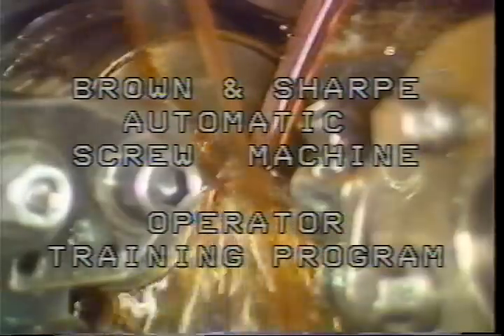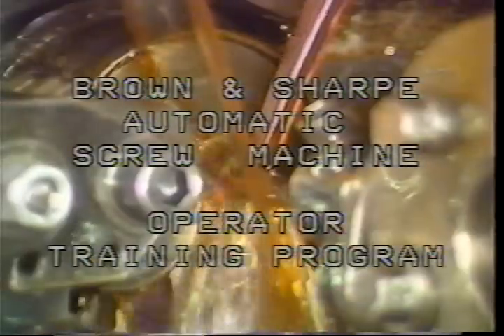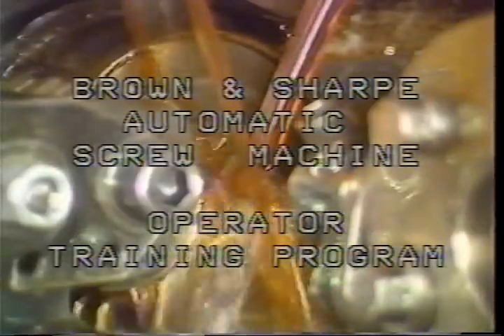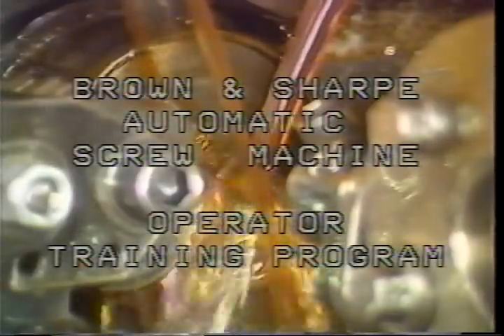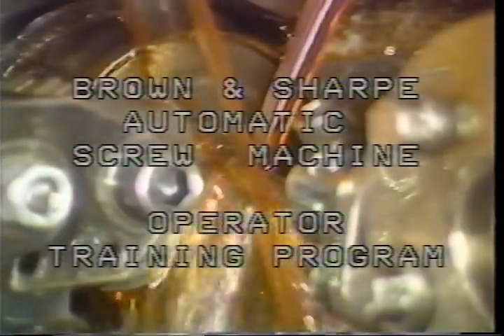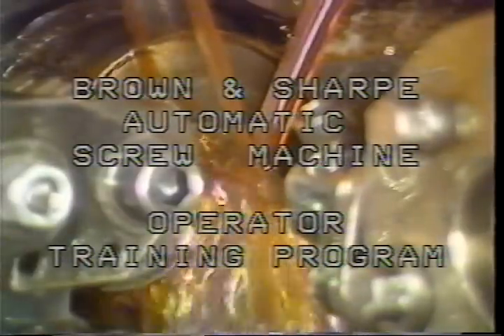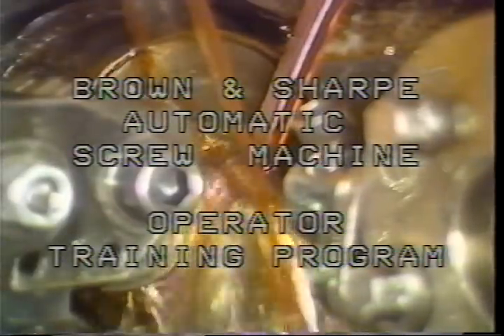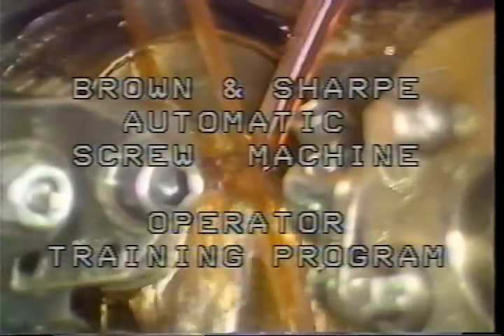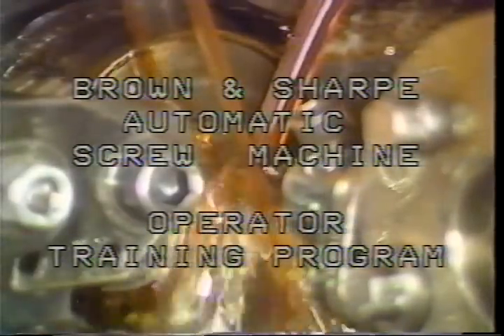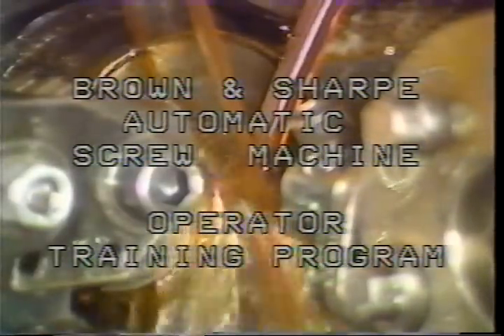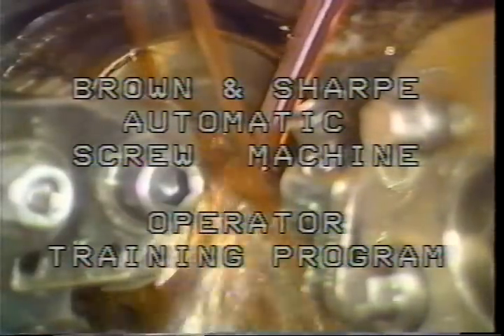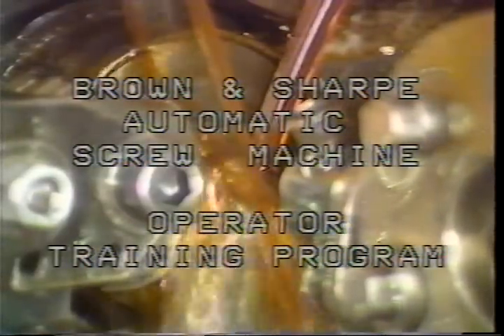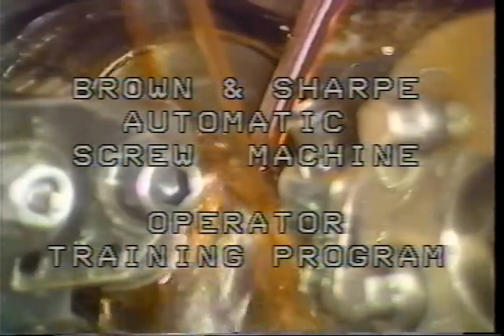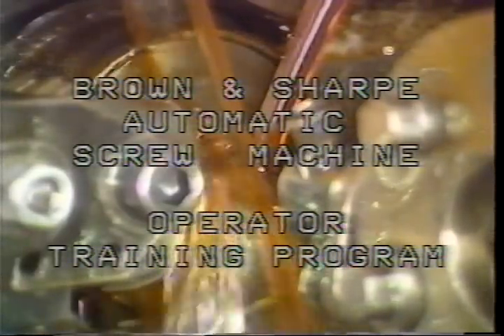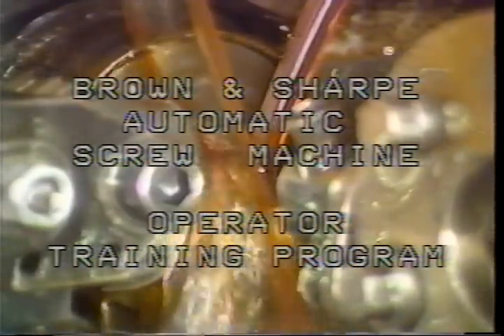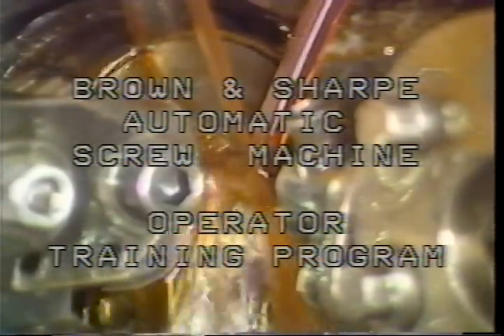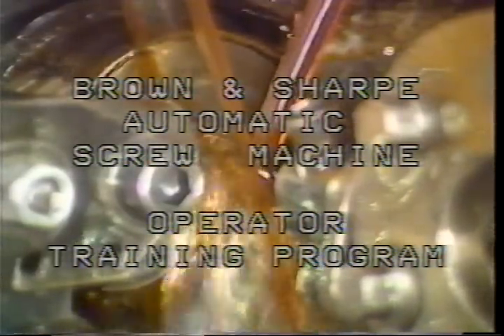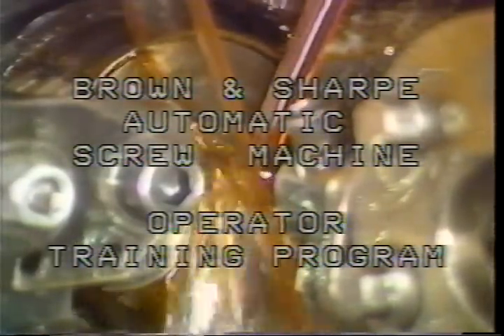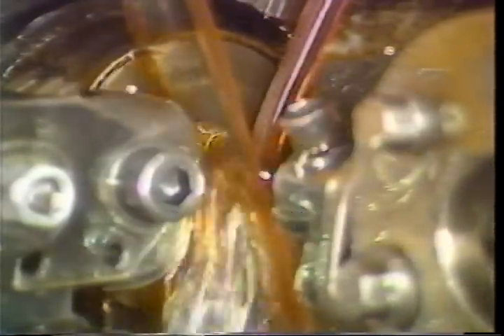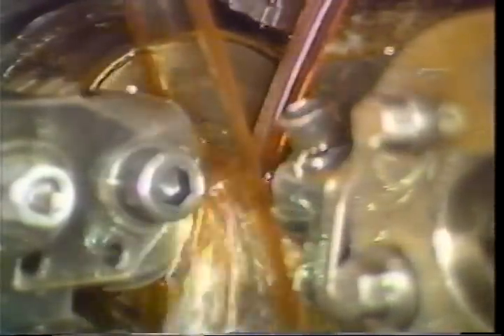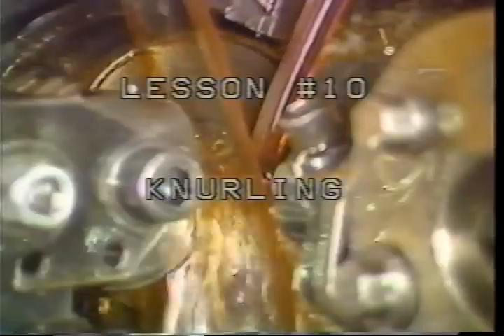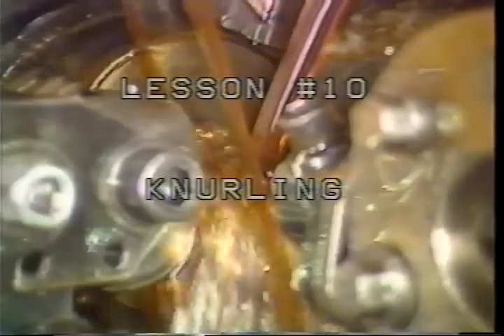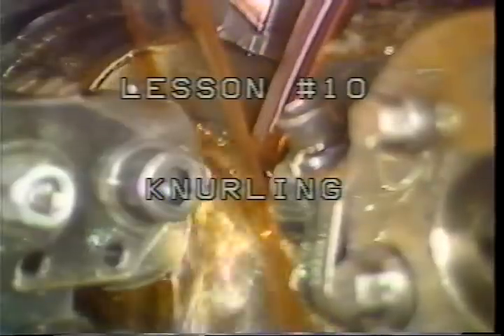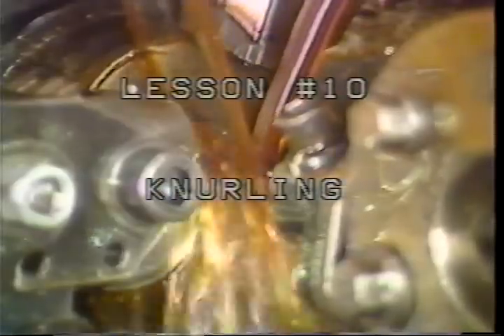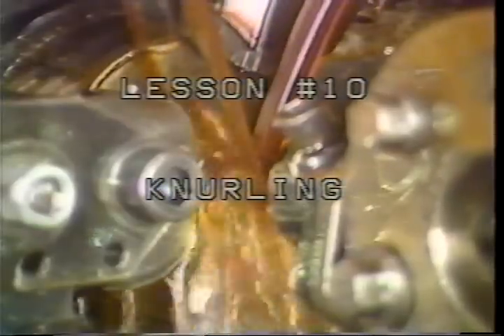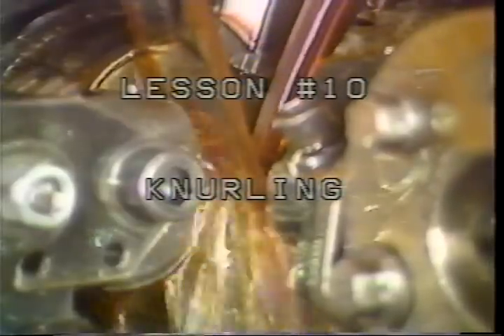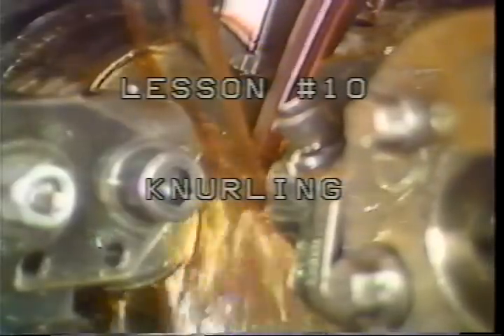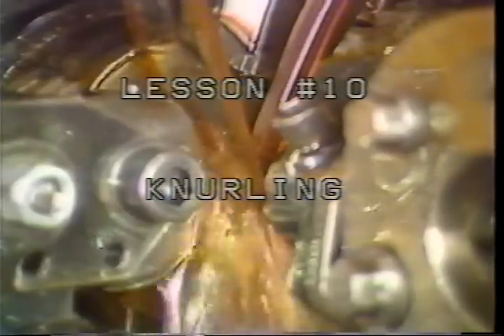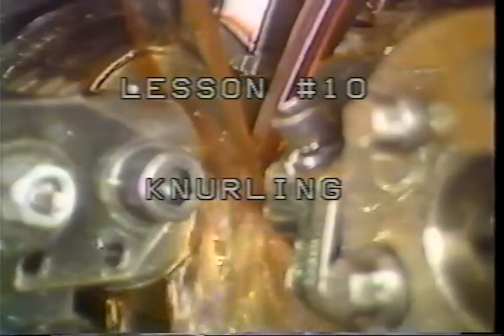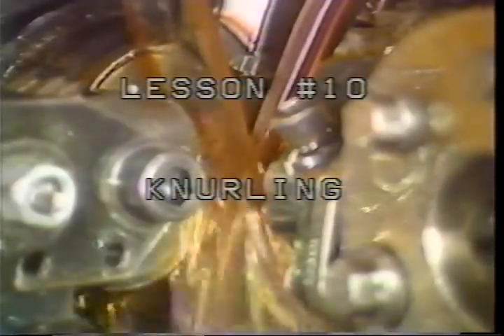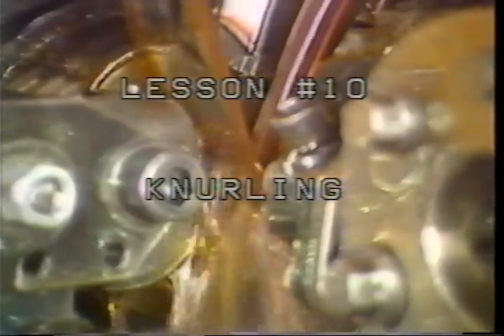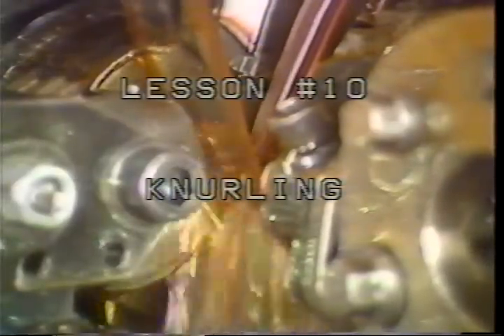Brown and Sharp Automatic Screw Machine Operator Training Program. Lesson number 10: knurling.